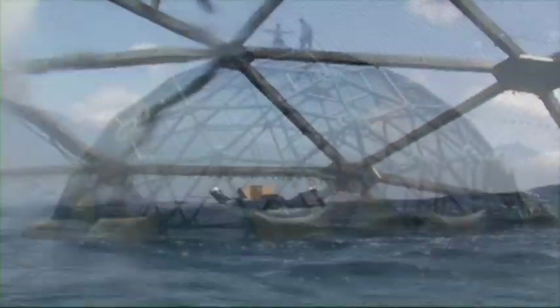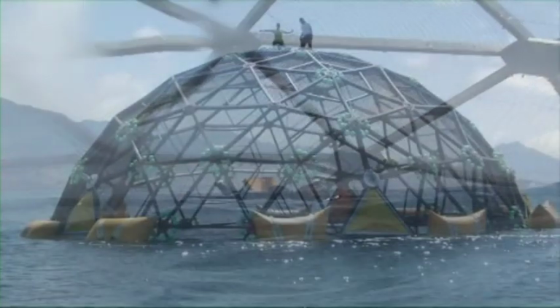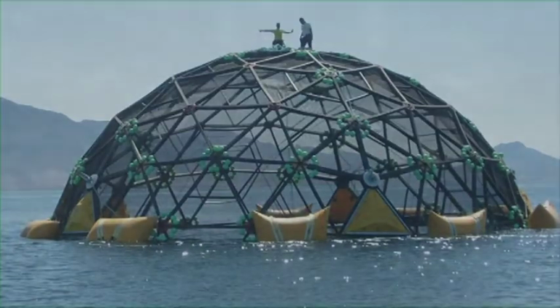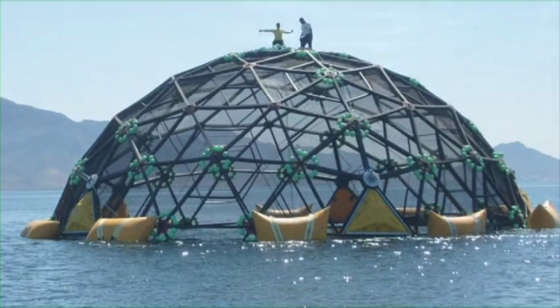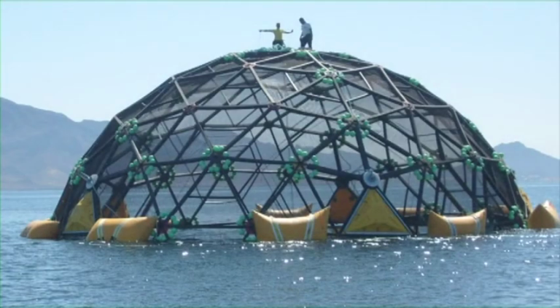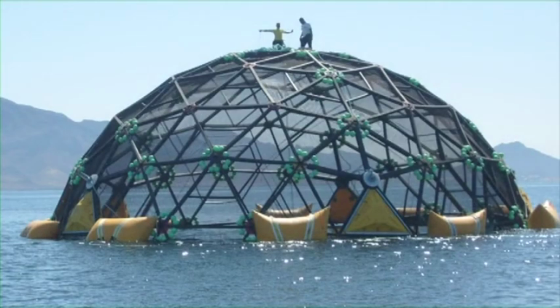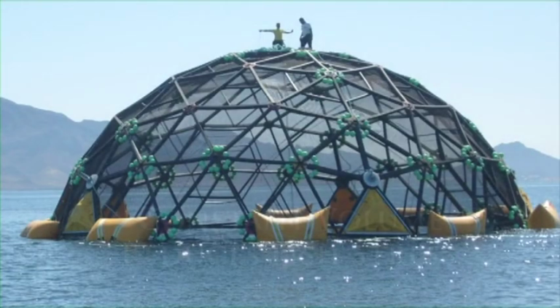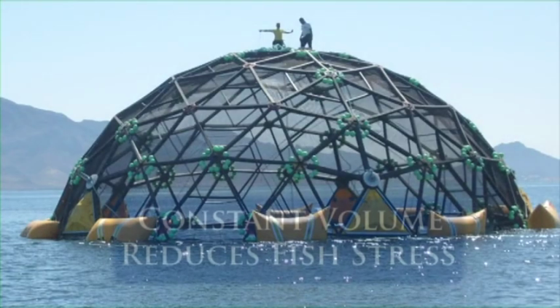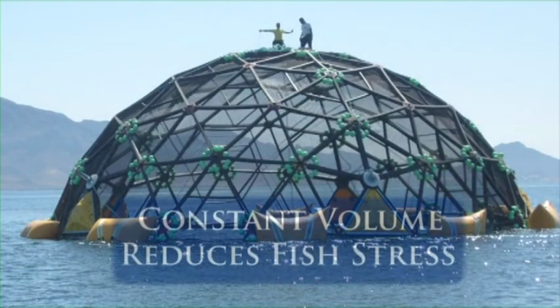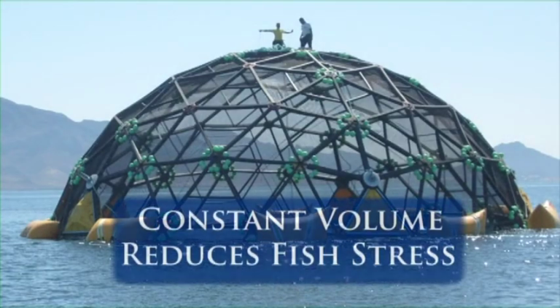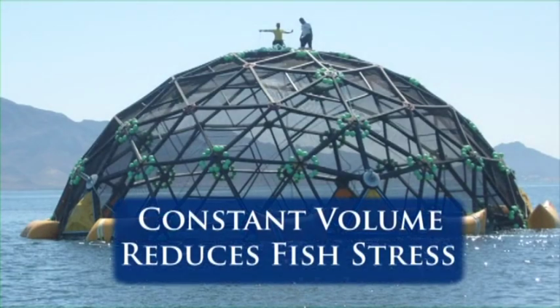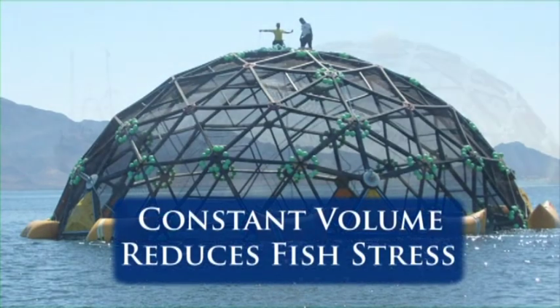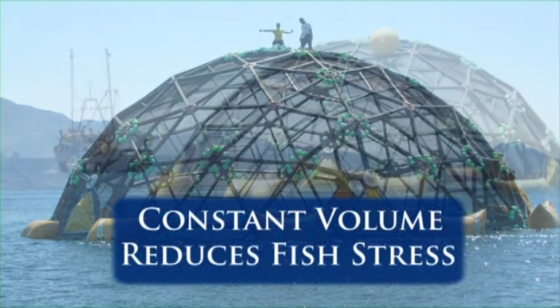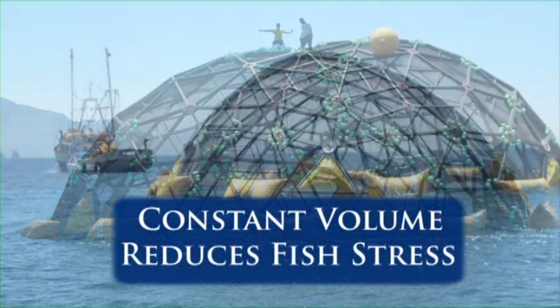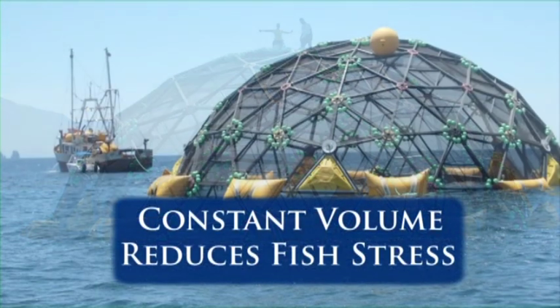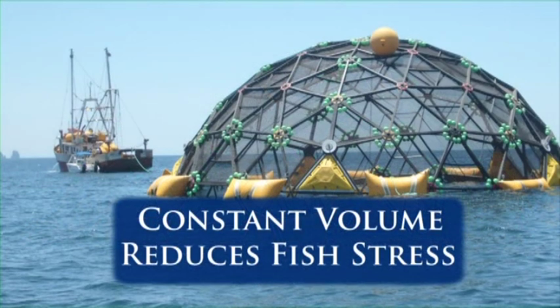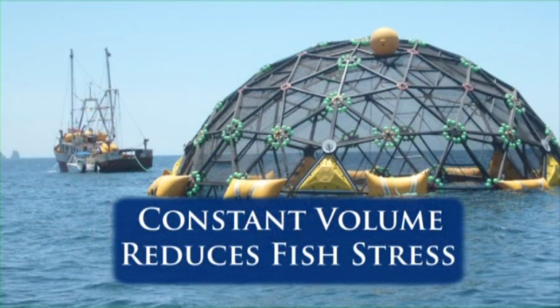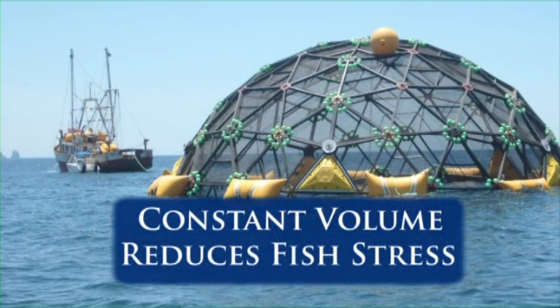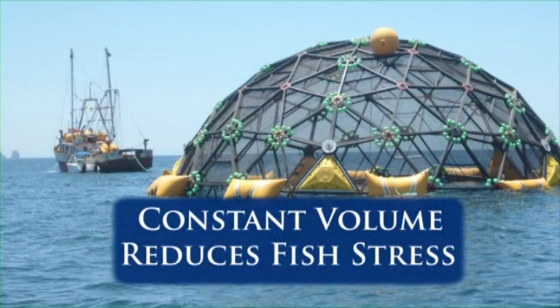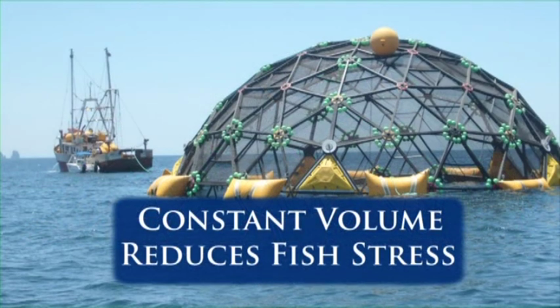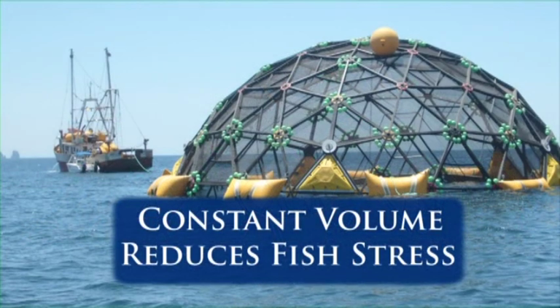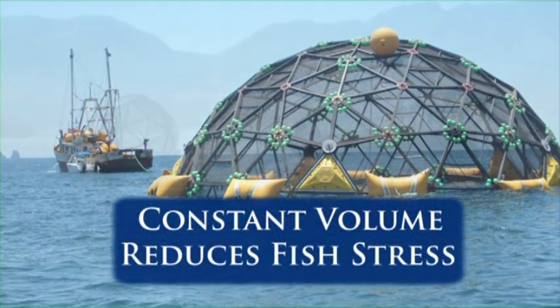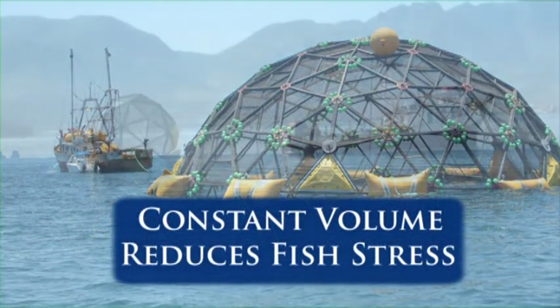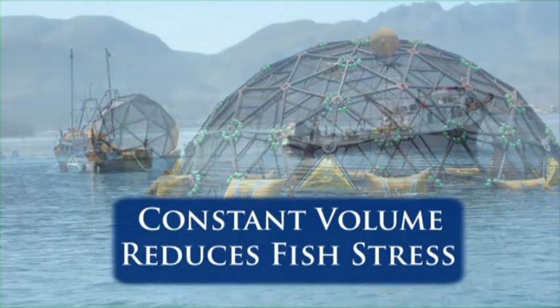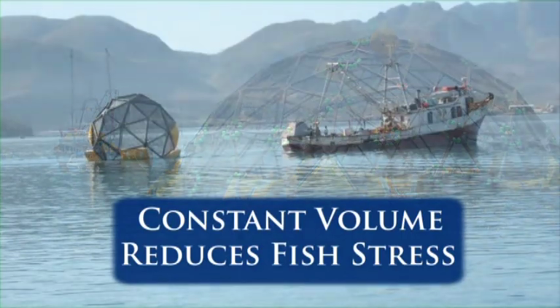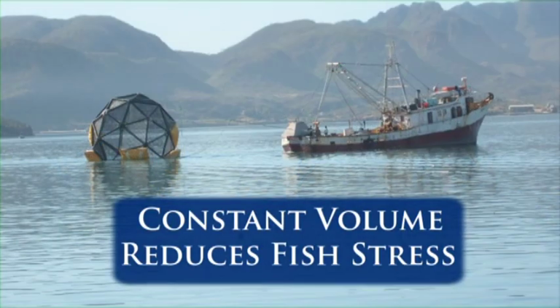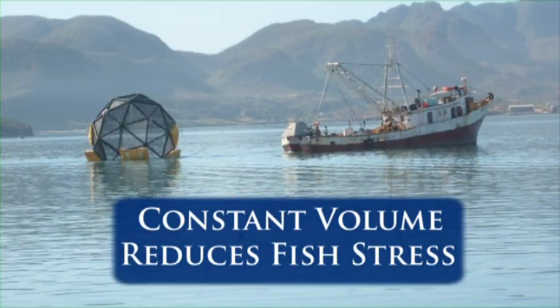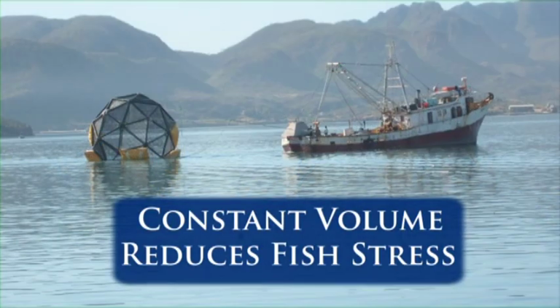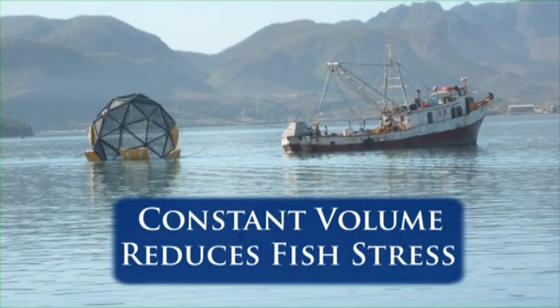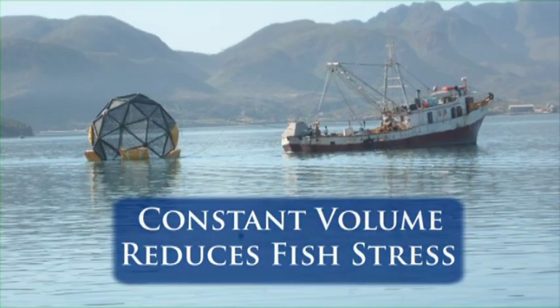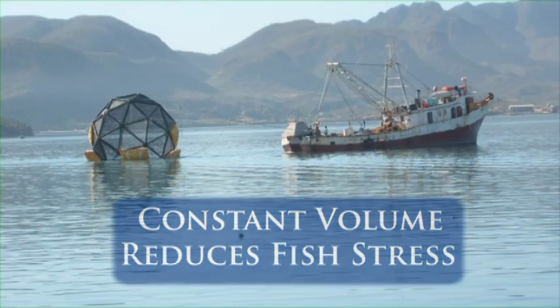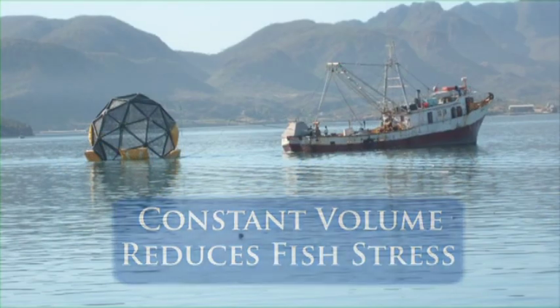The Aquapod can be safely moored or towed at sustained current speeds up to three knots without any net deflection or reduction in volume.